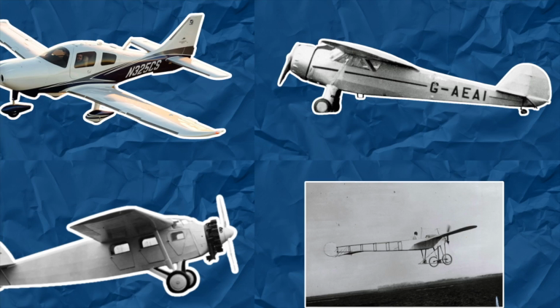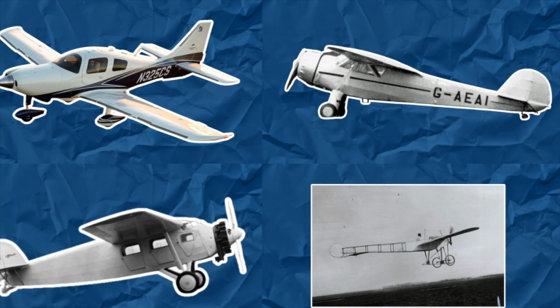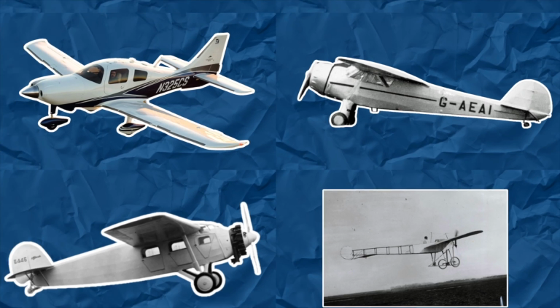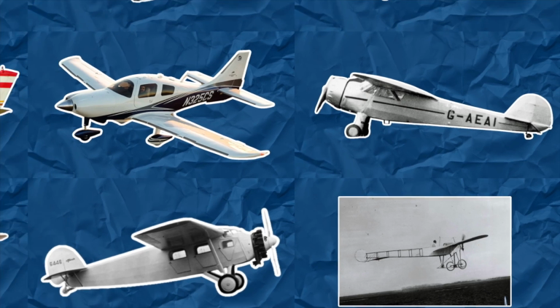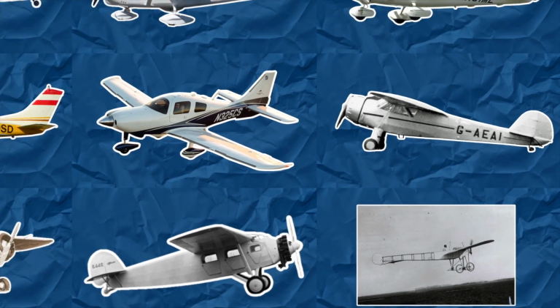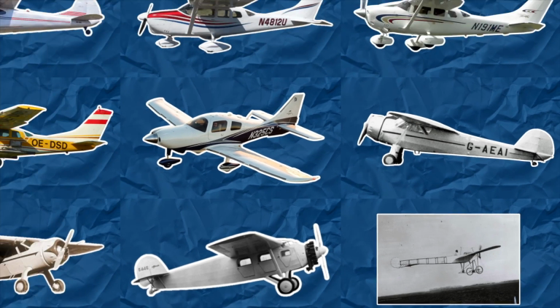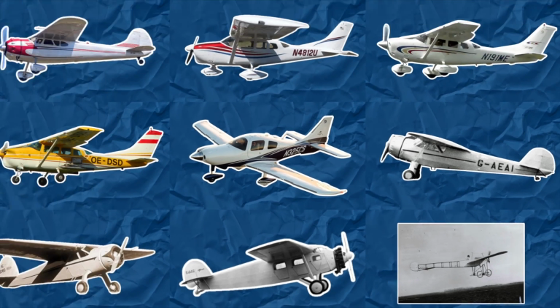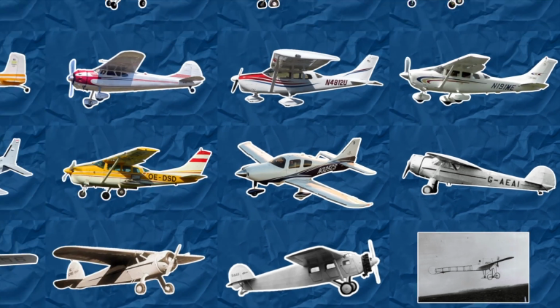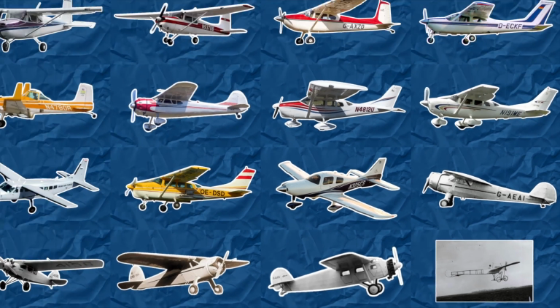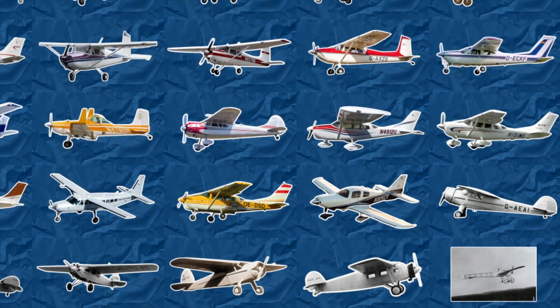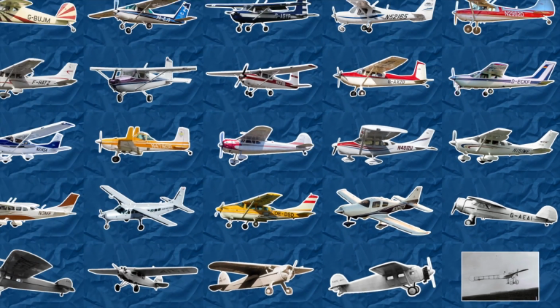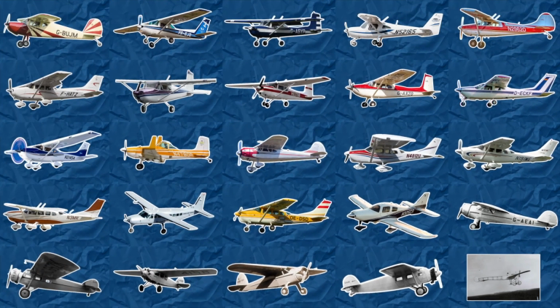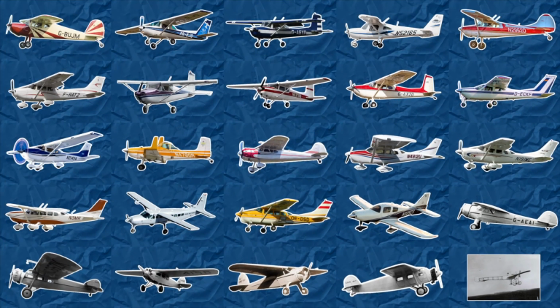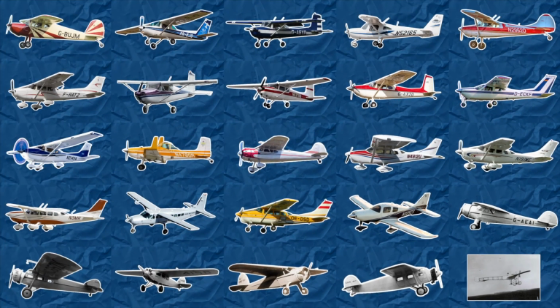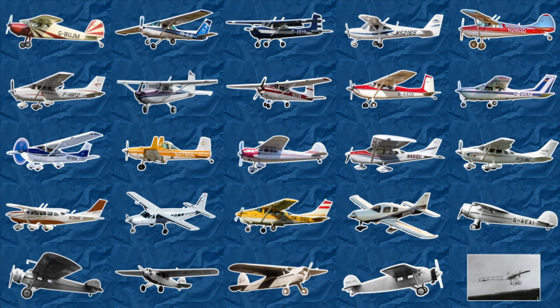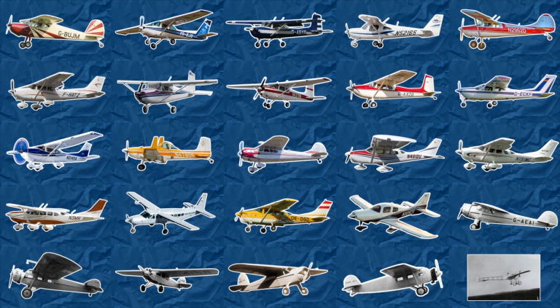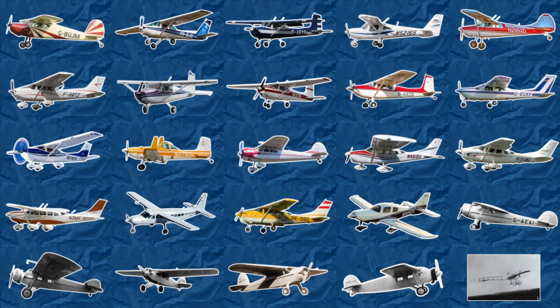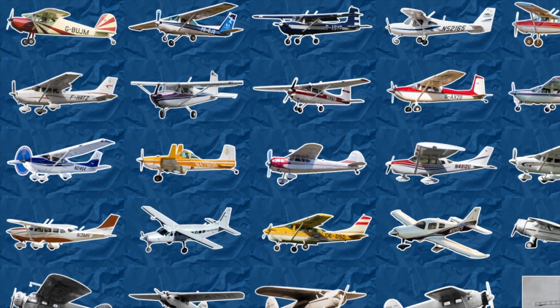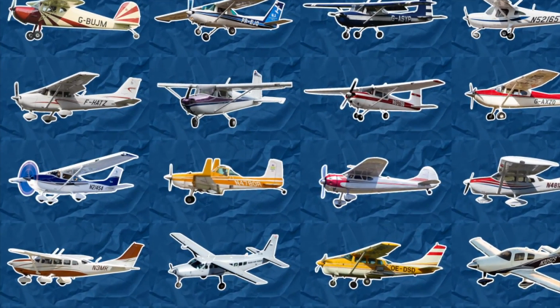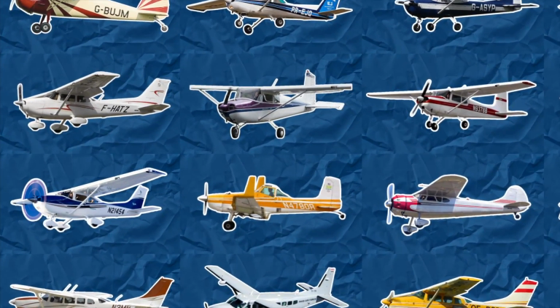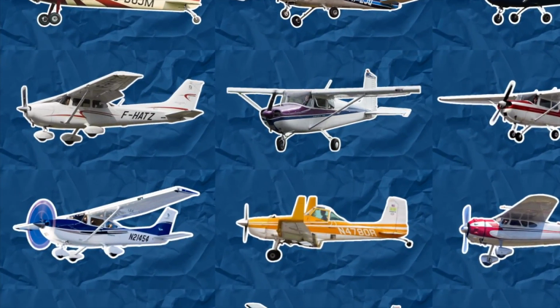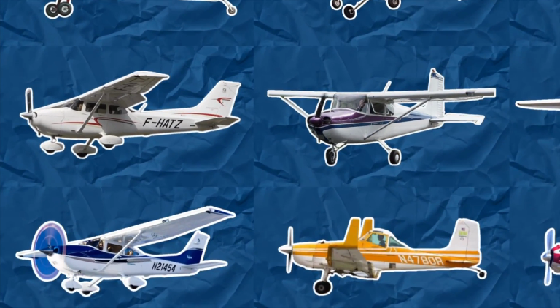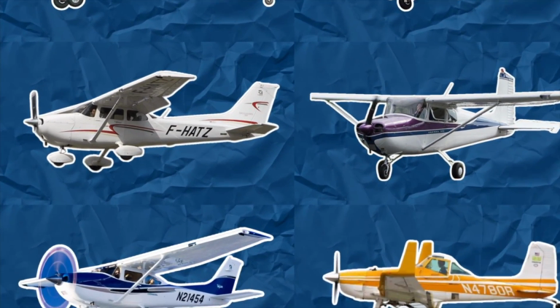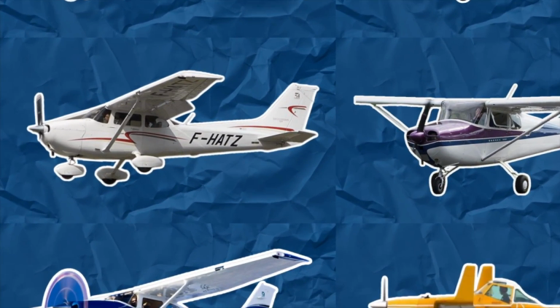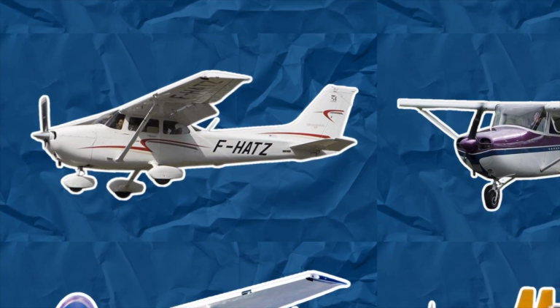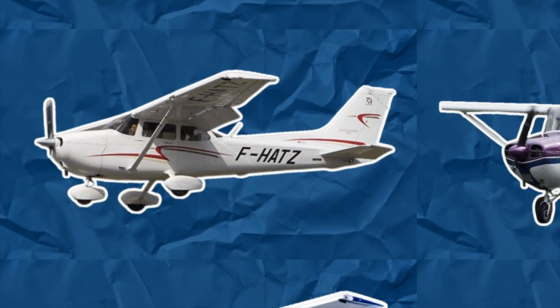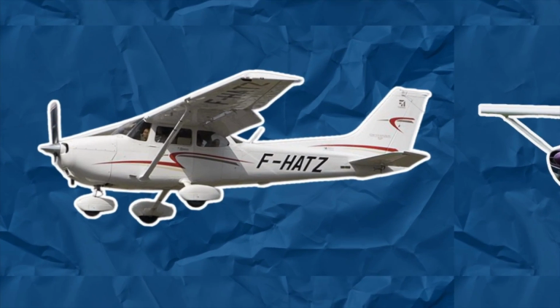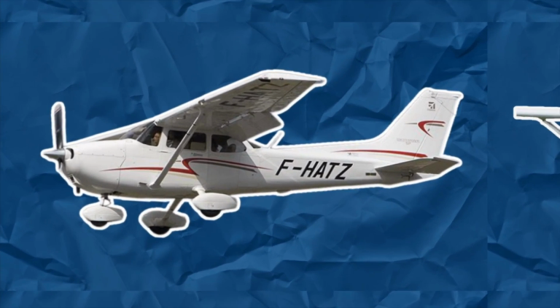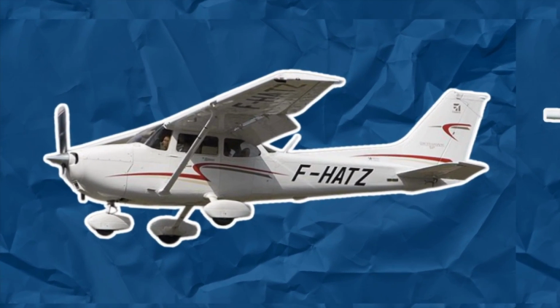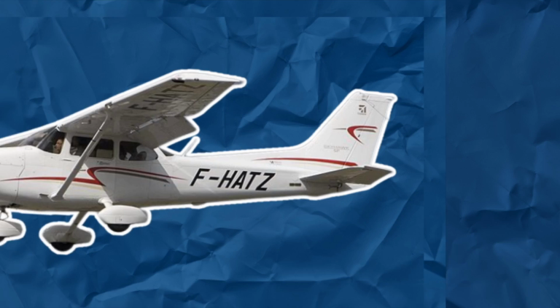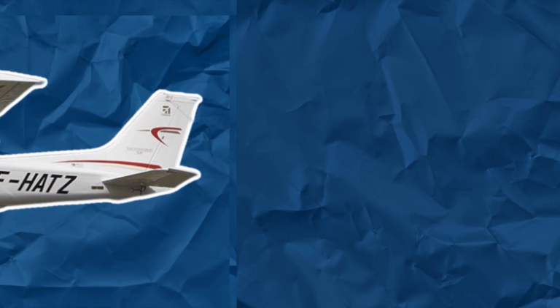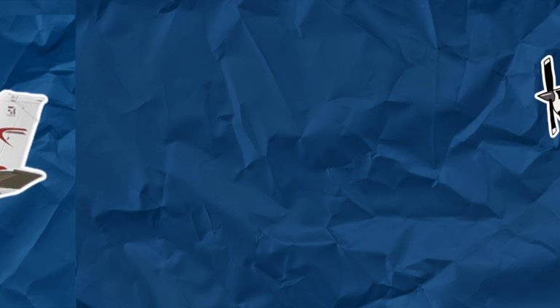Do you know all the models of single-engine airplanes Cessna have made? Let's go through all of them today, starting with the 172.